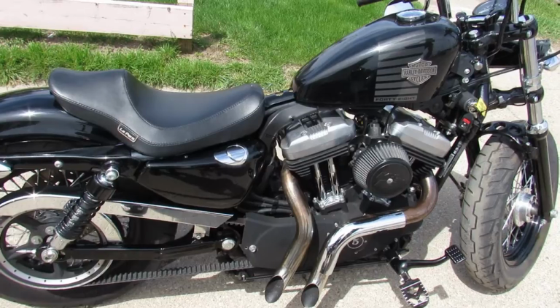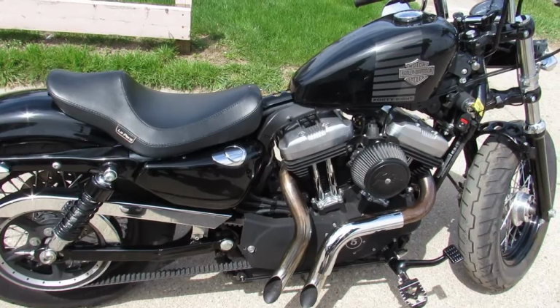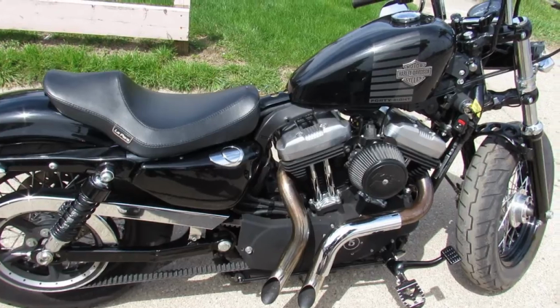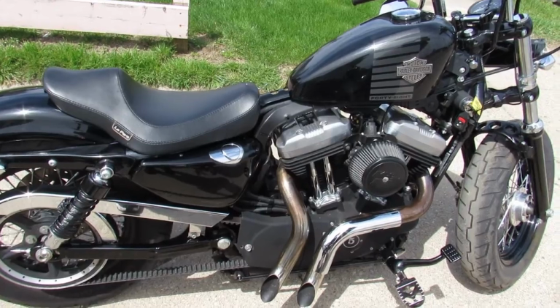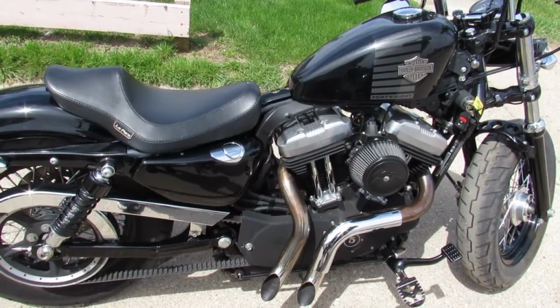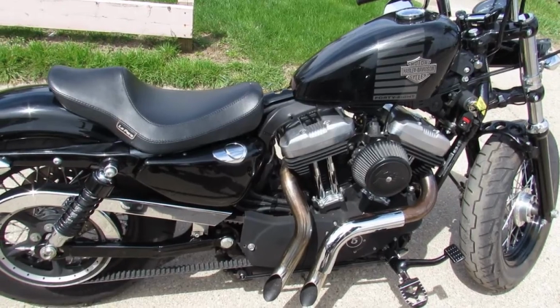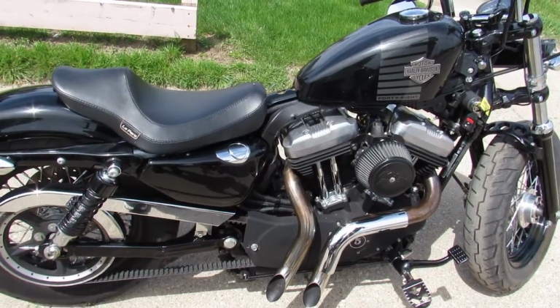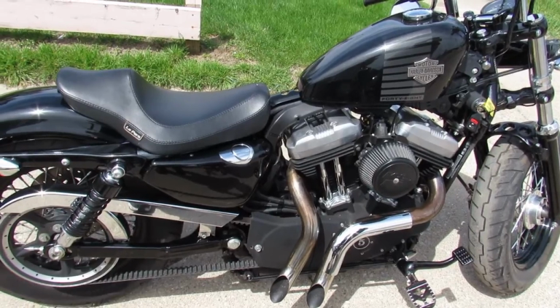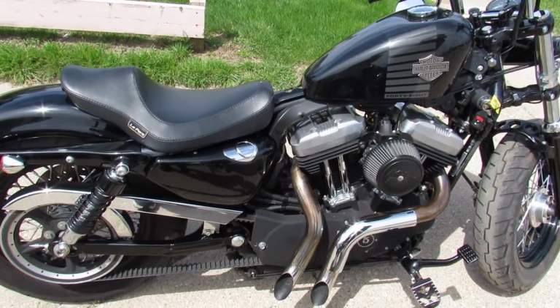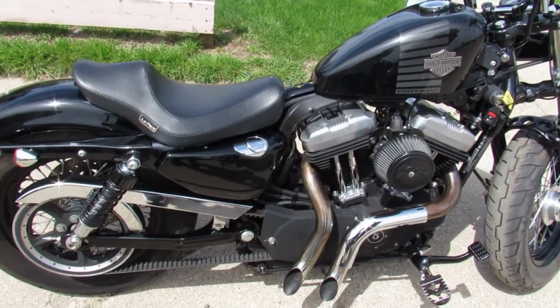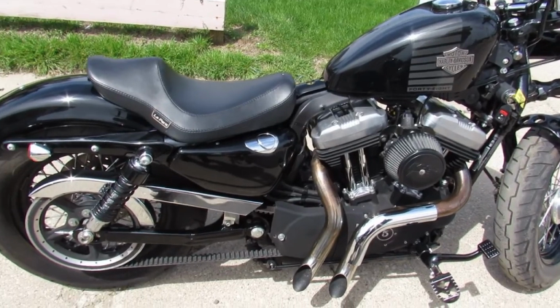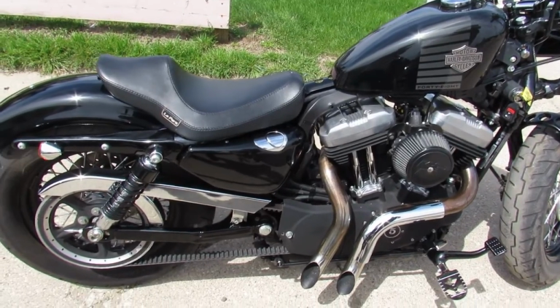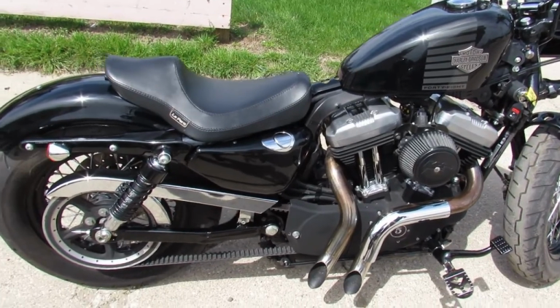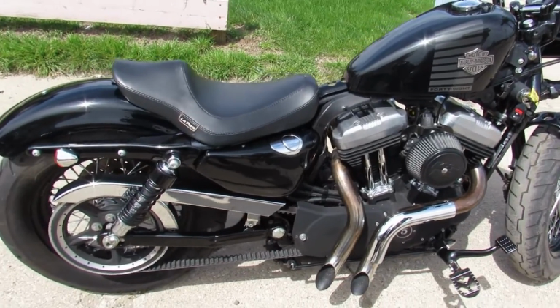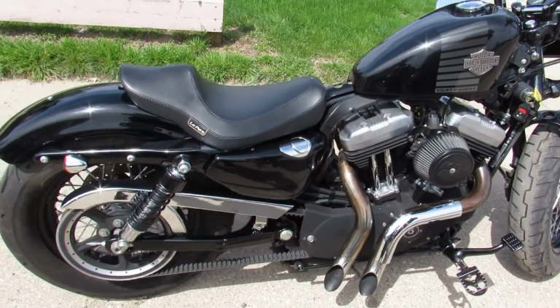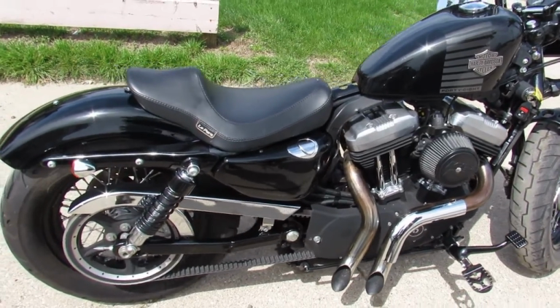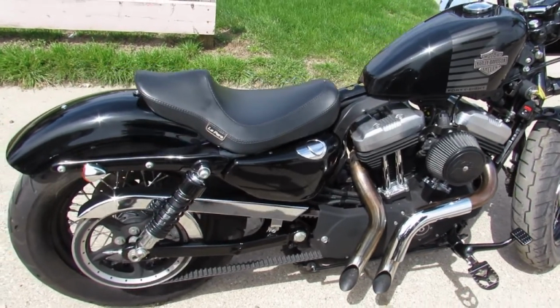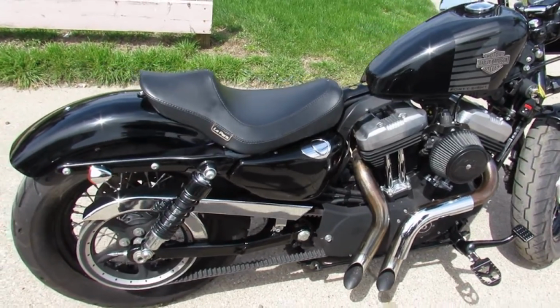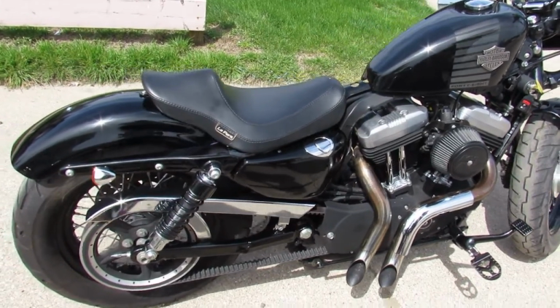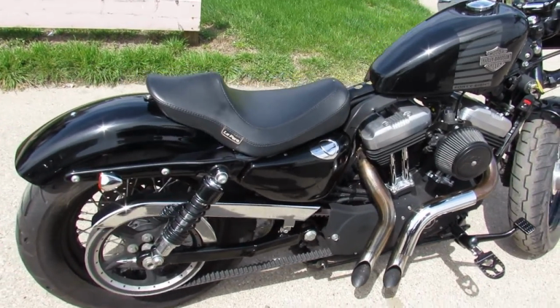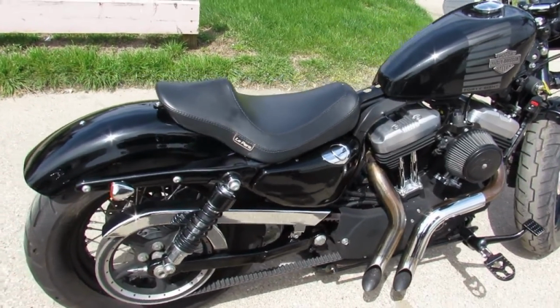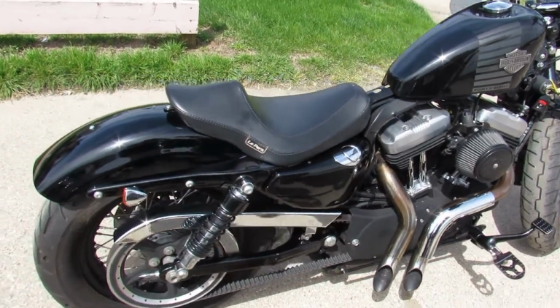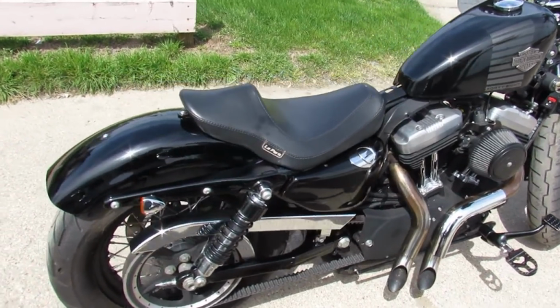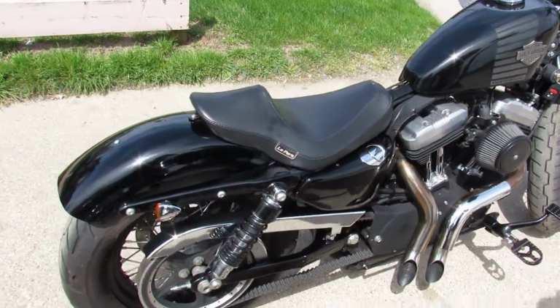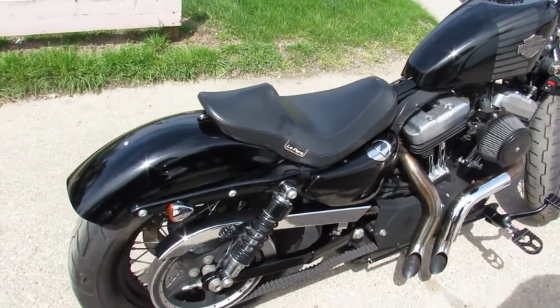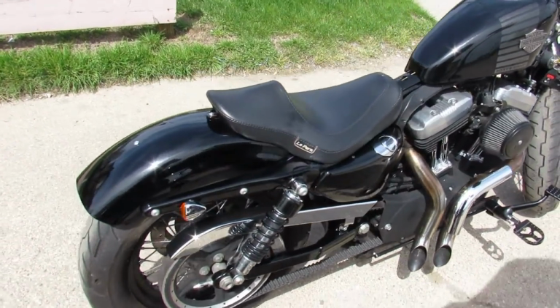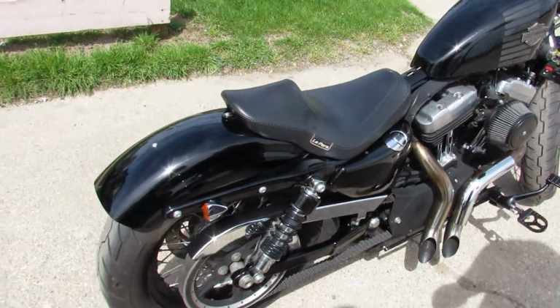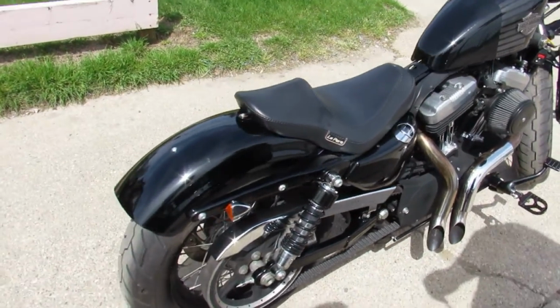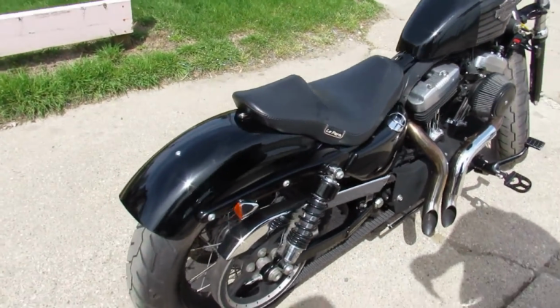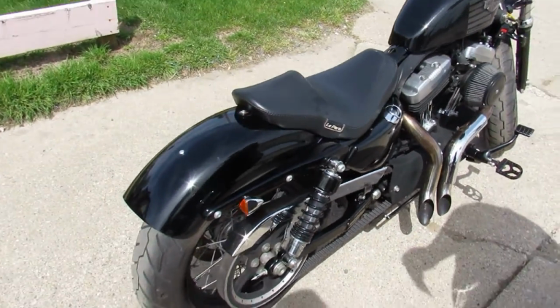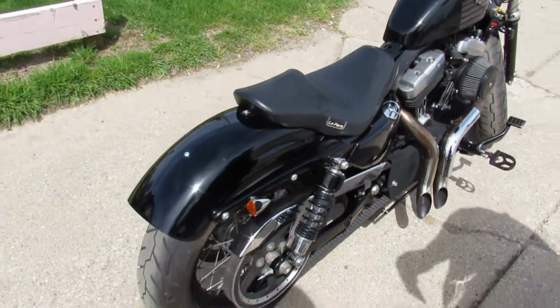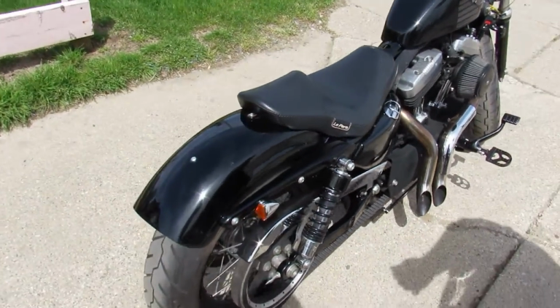Hey guys, ApprovalPowerSports.com here doing some videos on bikes we just got into the showroom.